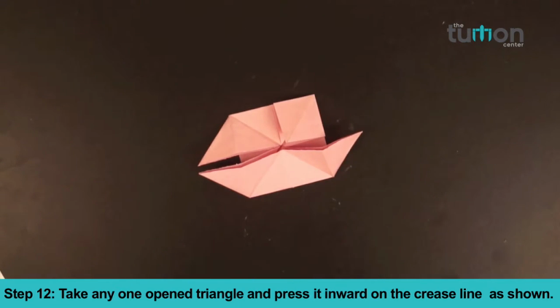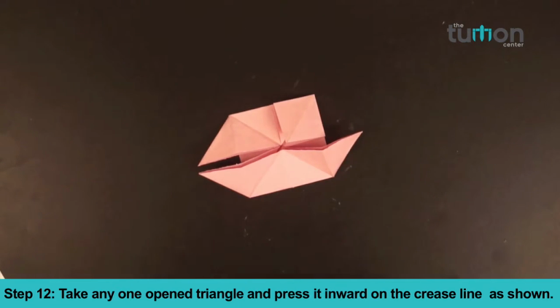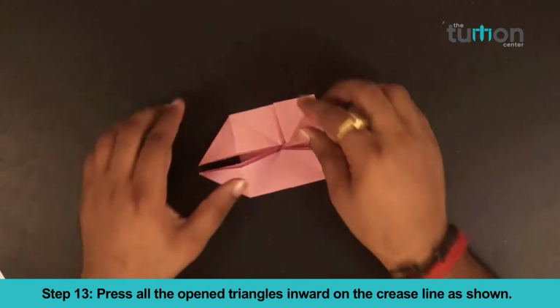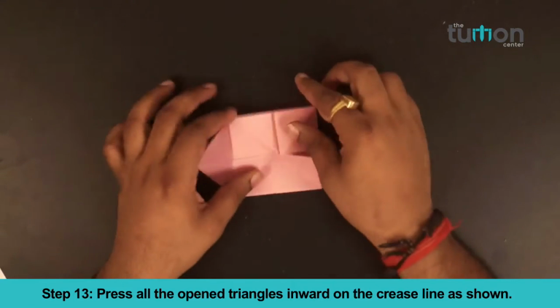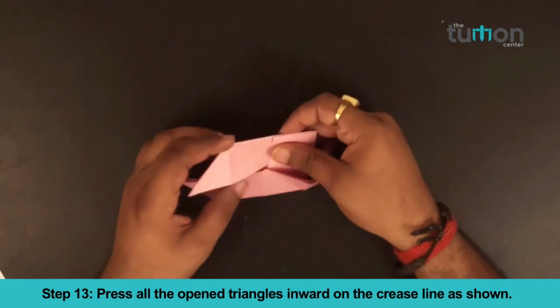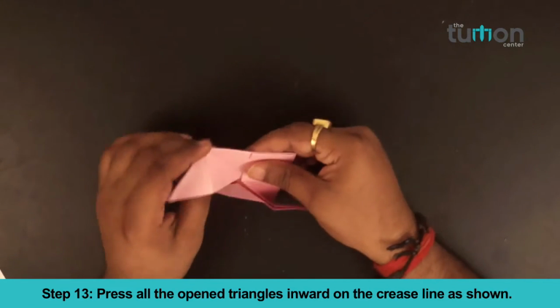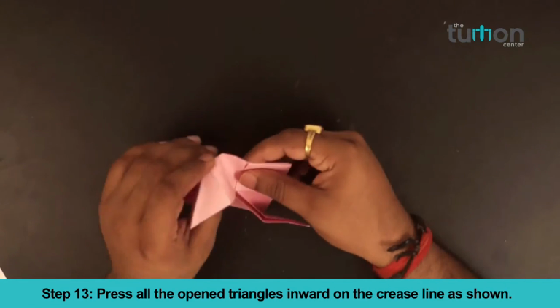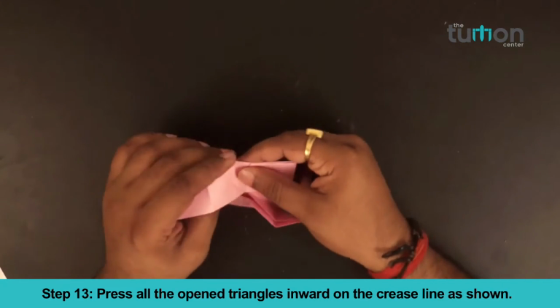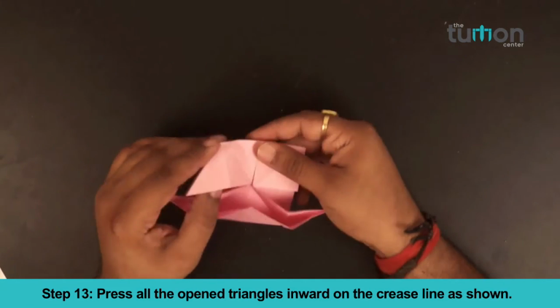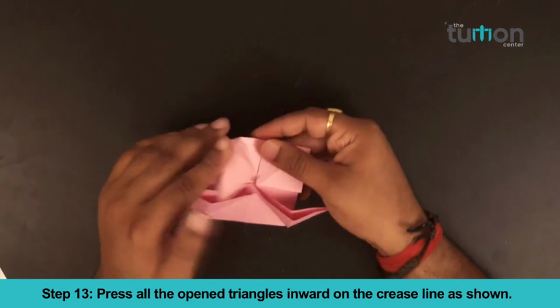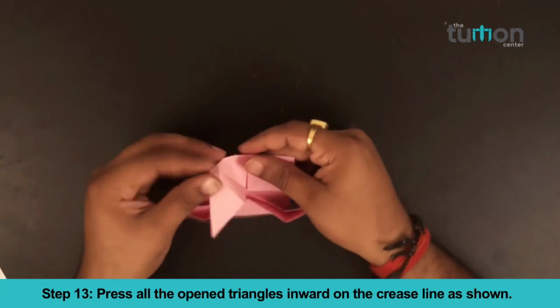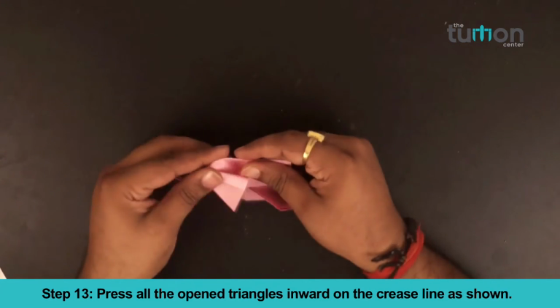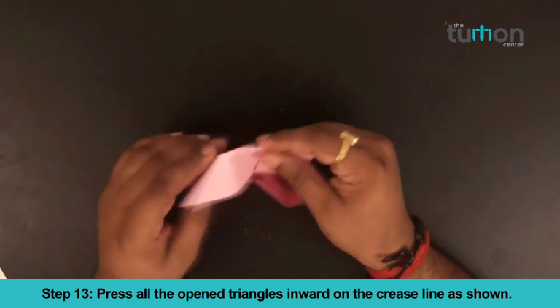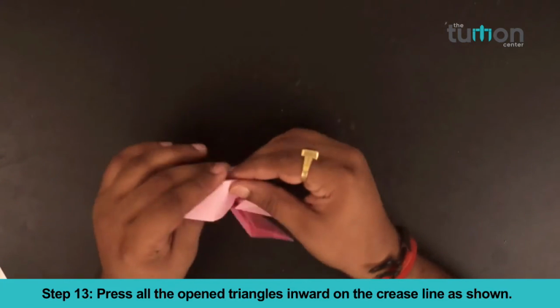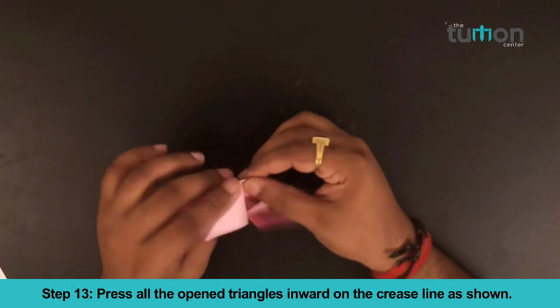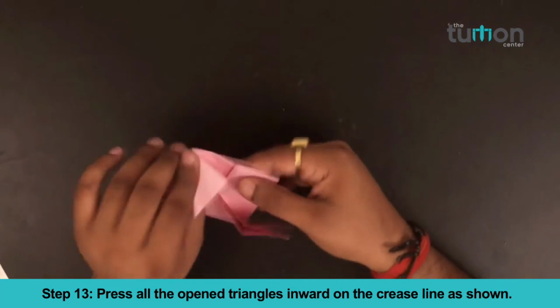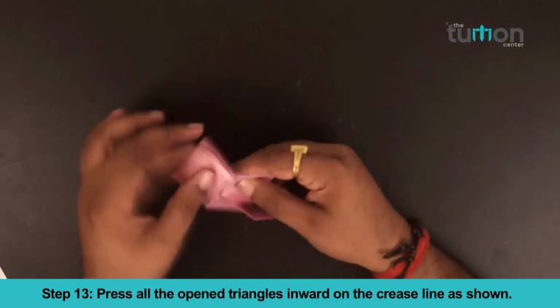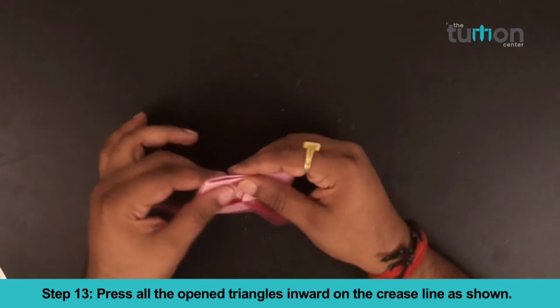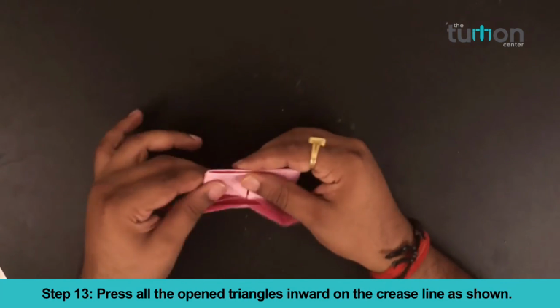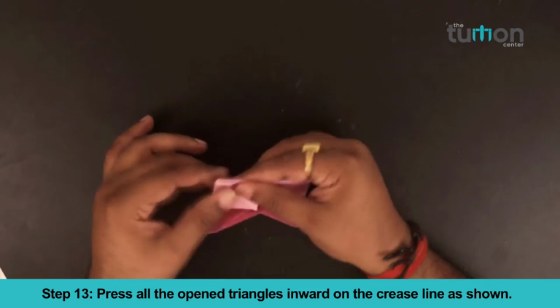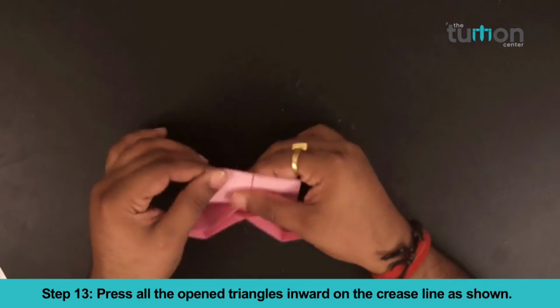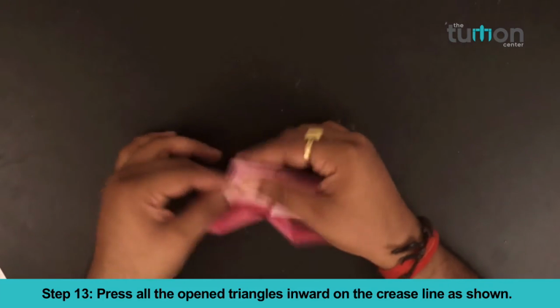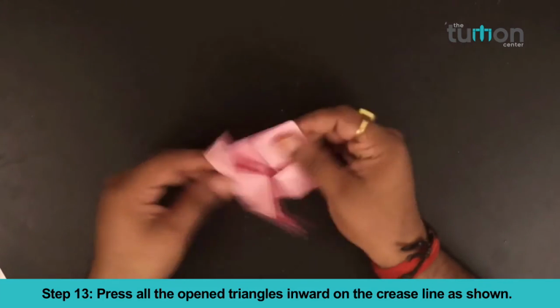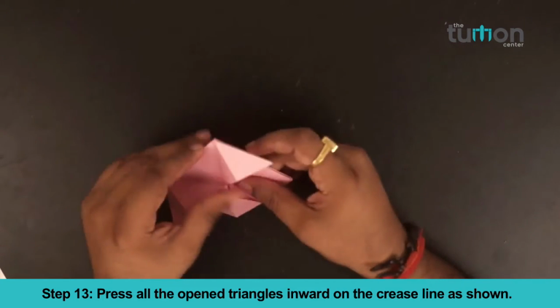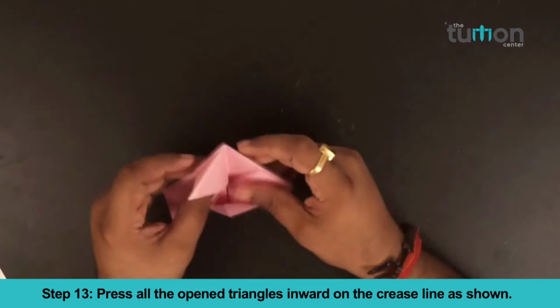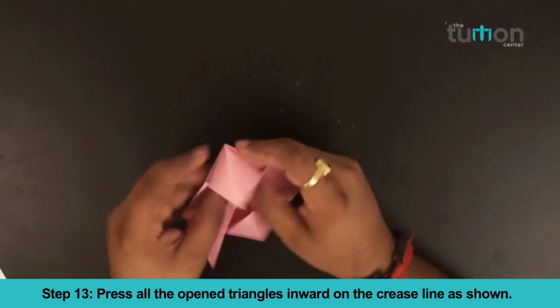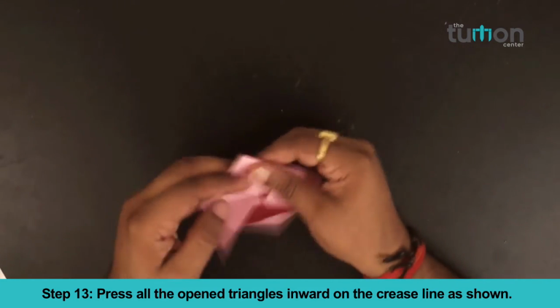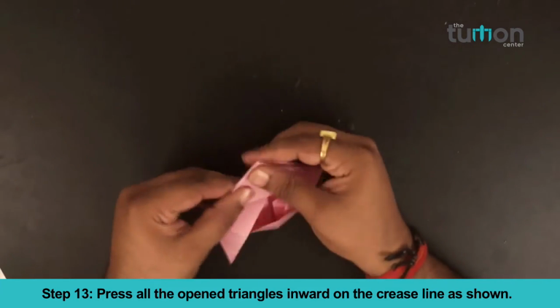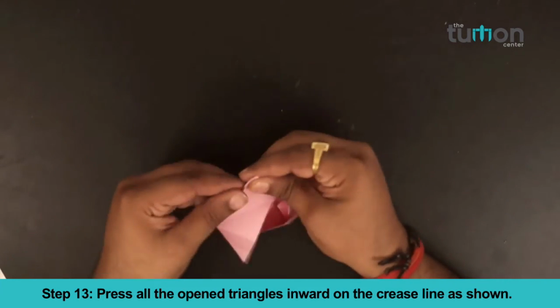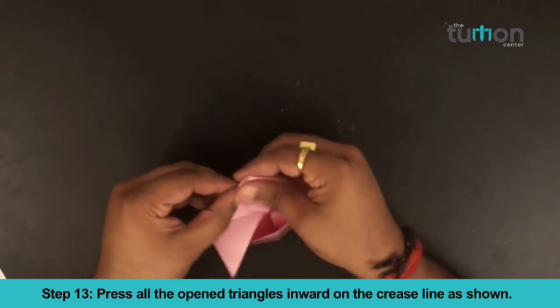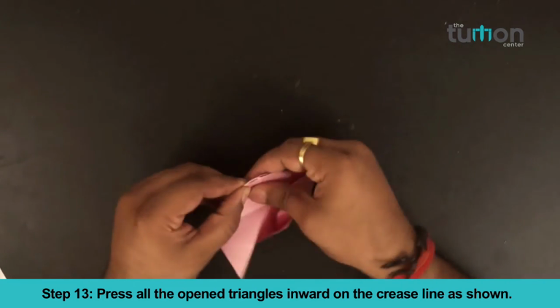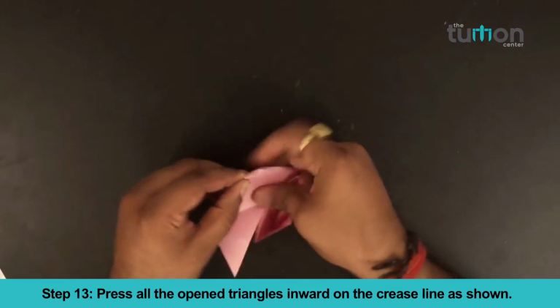Step 13. Press all the open triangles inward on the crease line as shown.